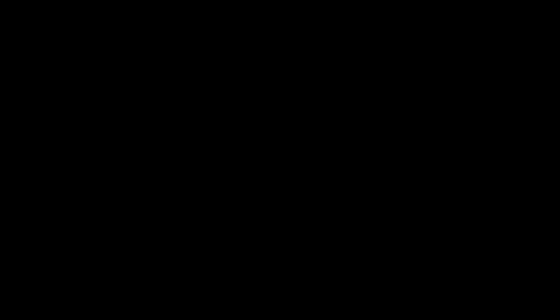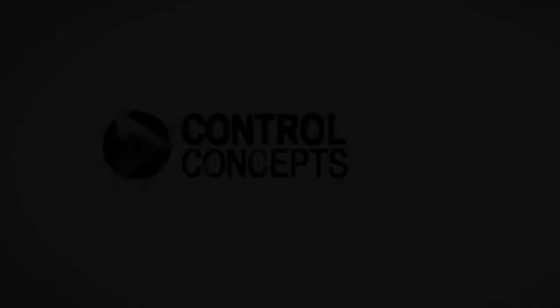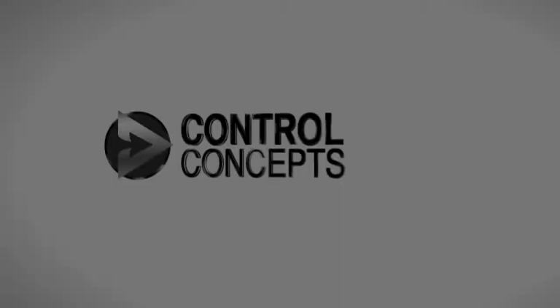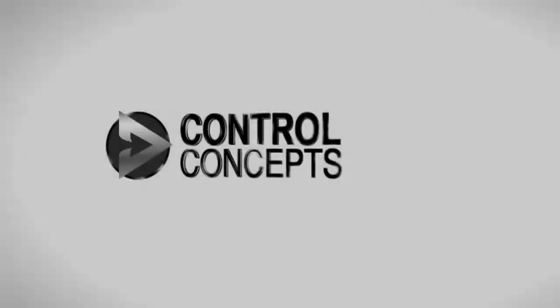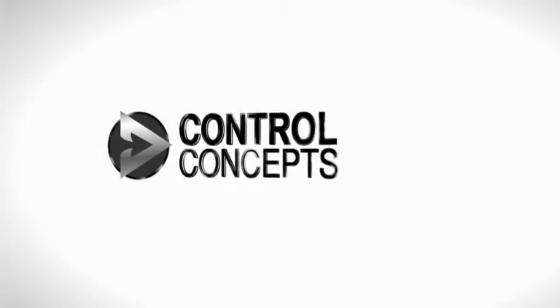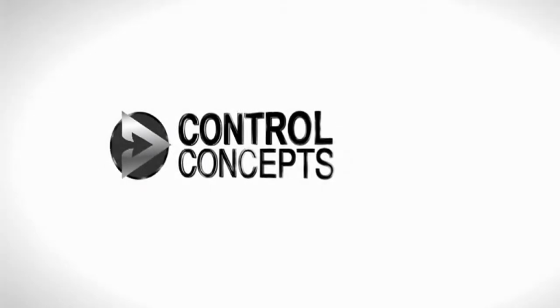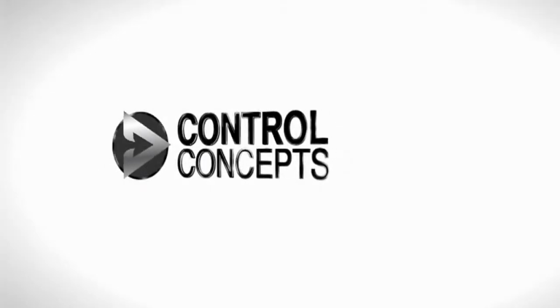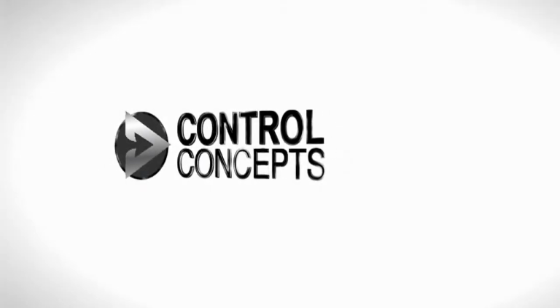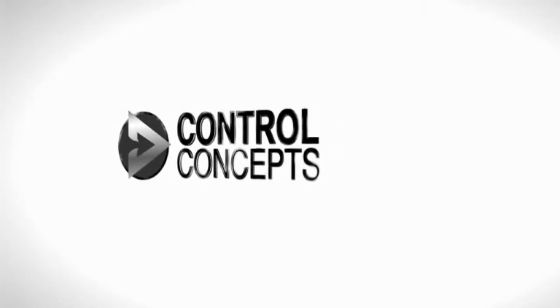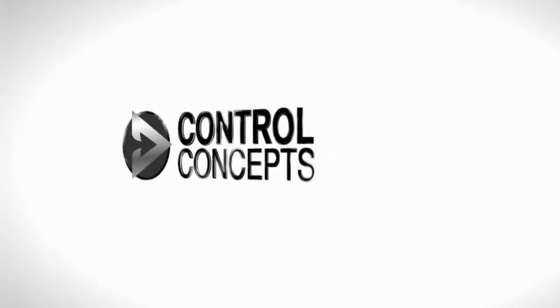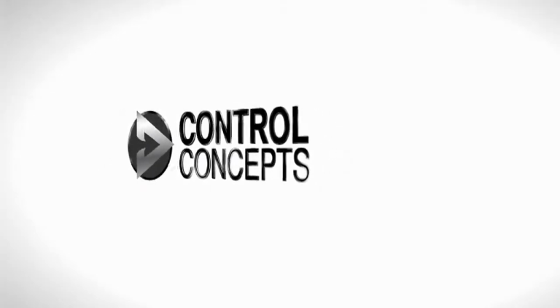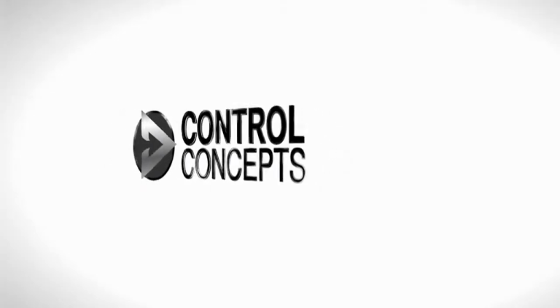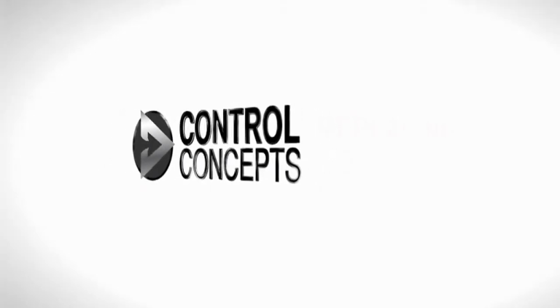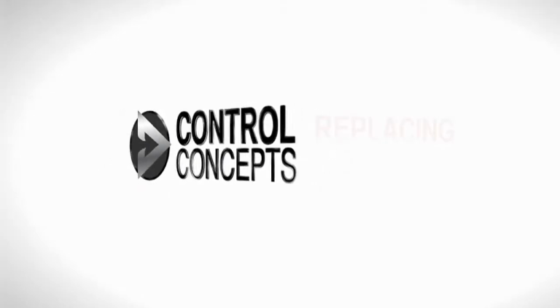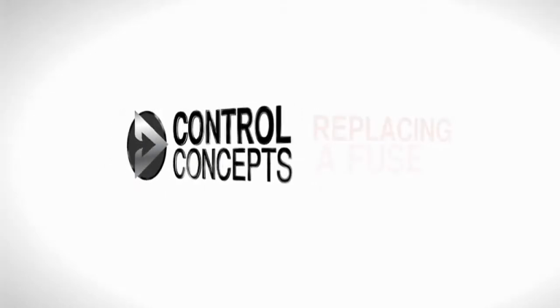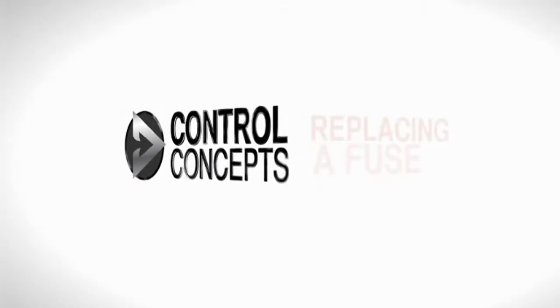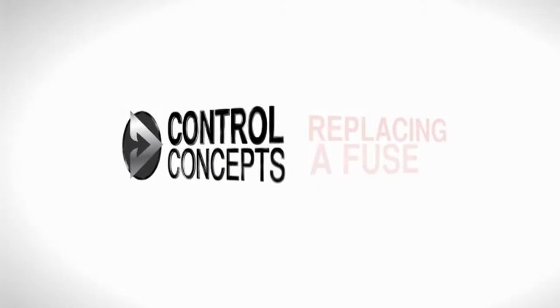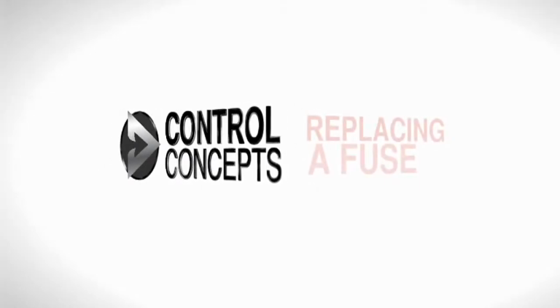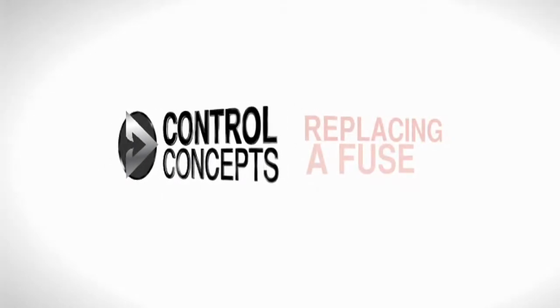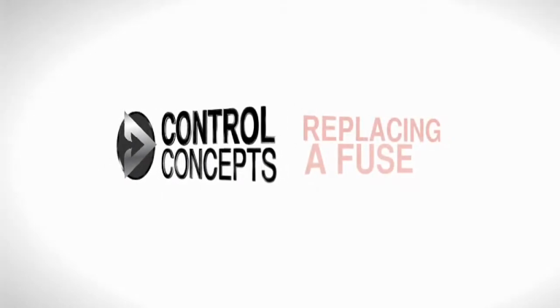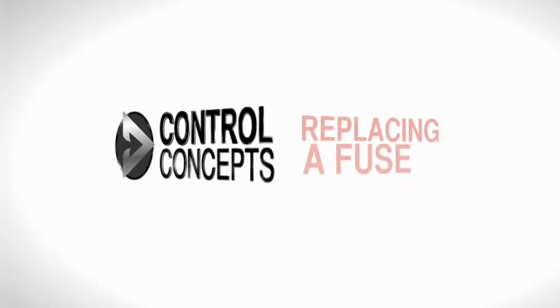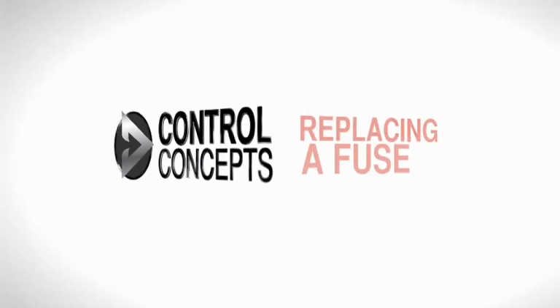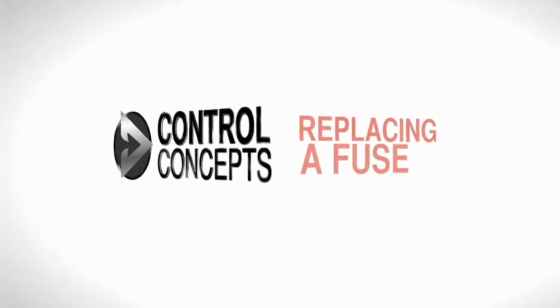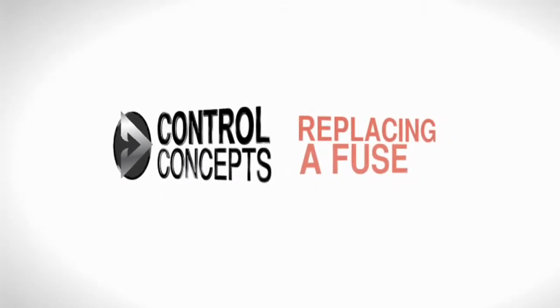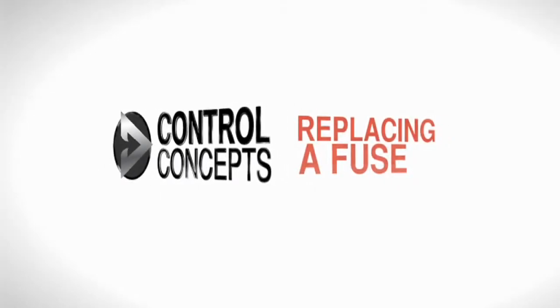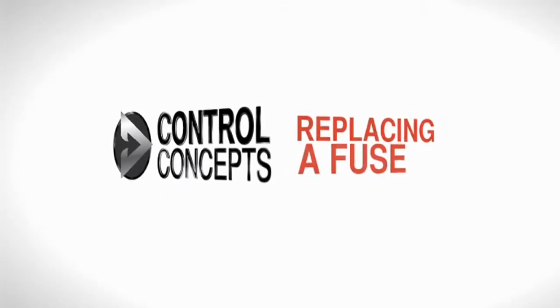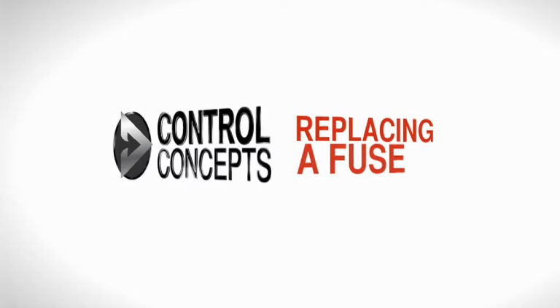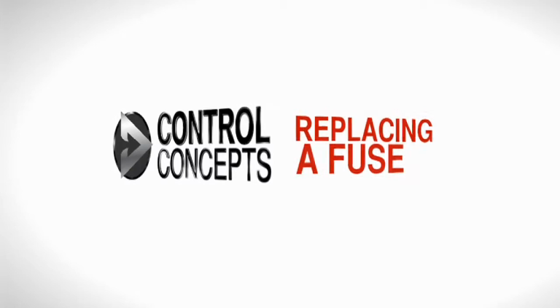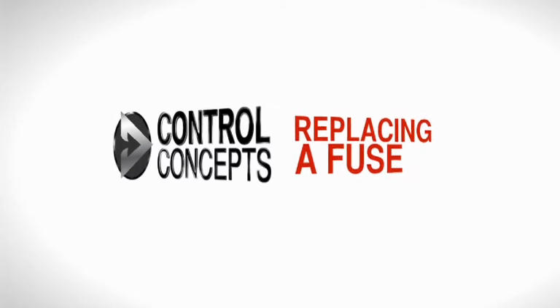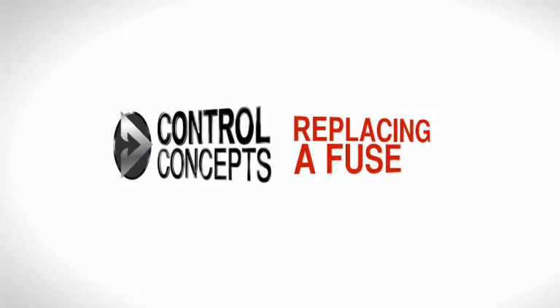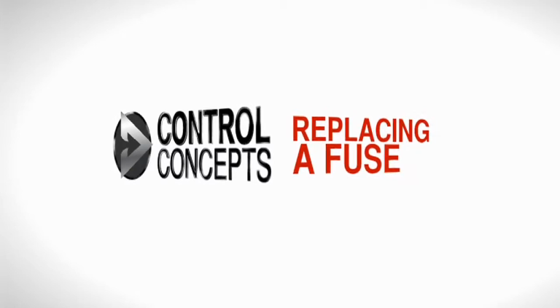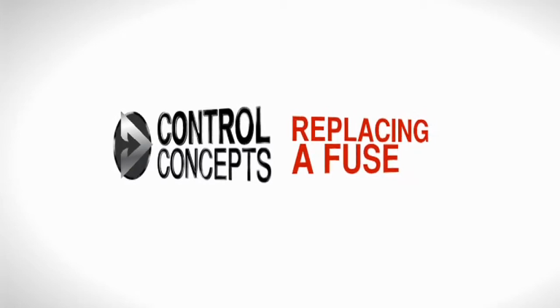Welcome! In this video we will go over fuse replacement for a Compact Fusion SCR power controller.